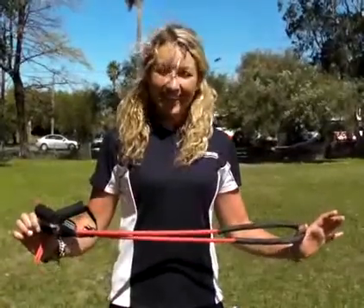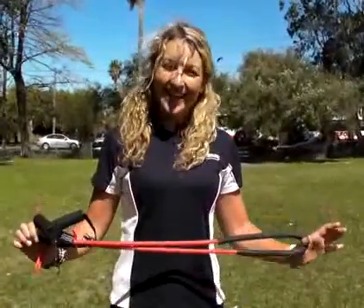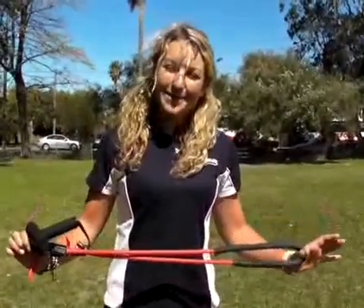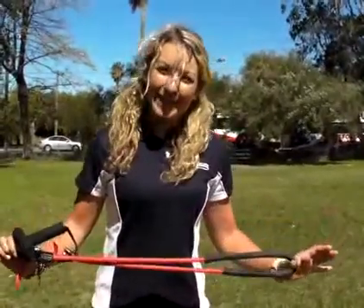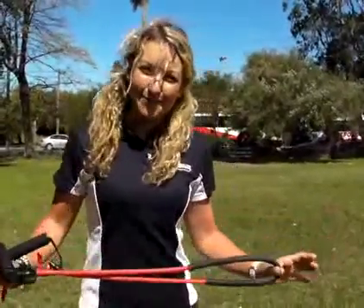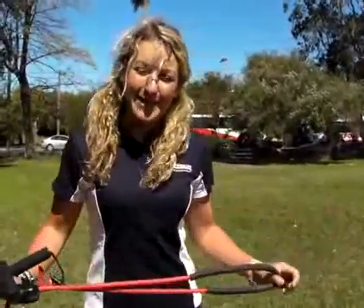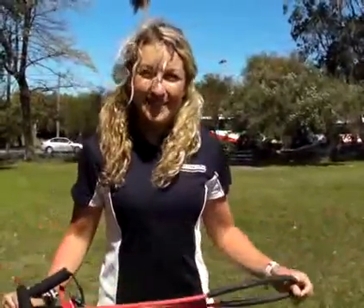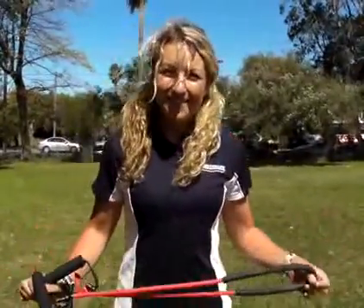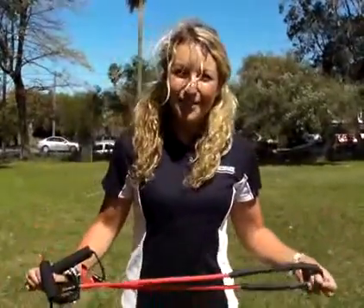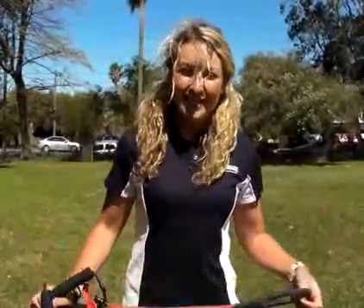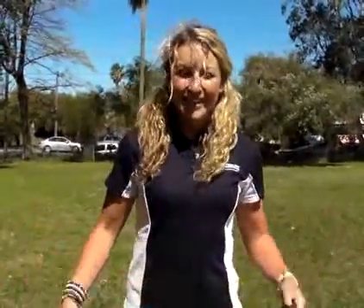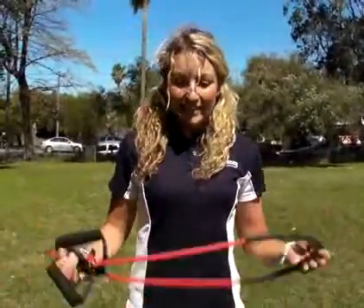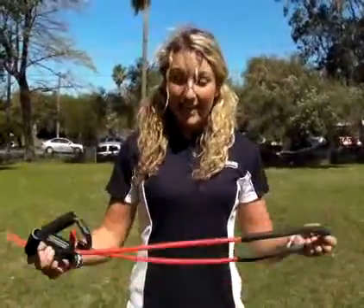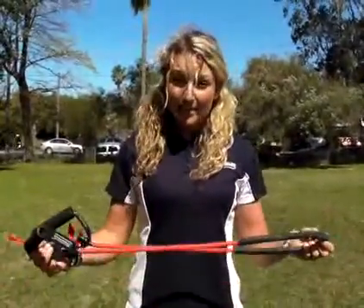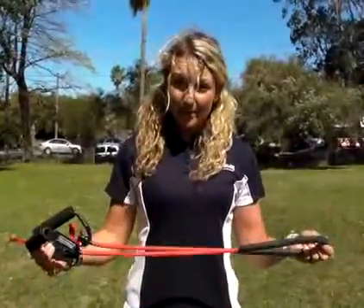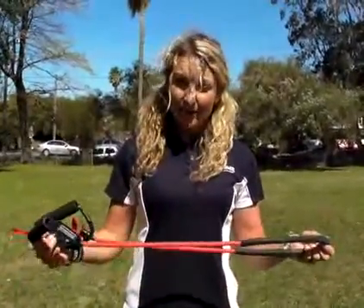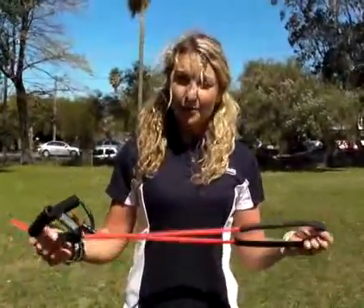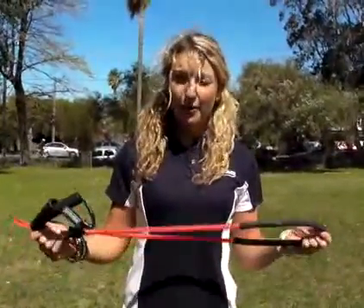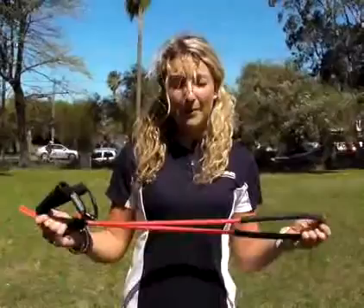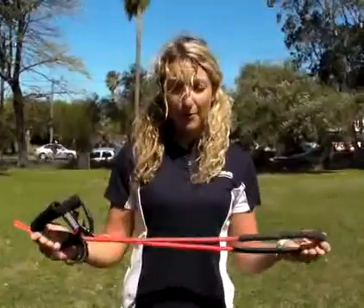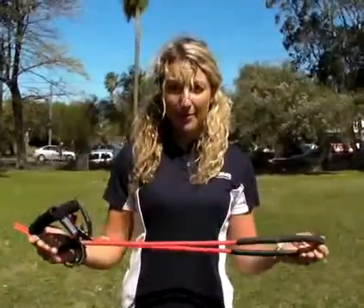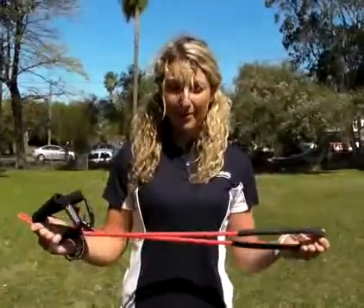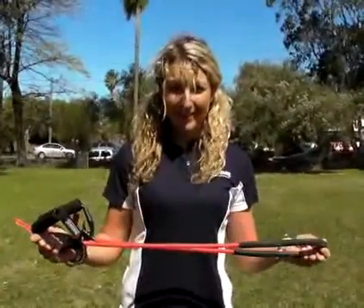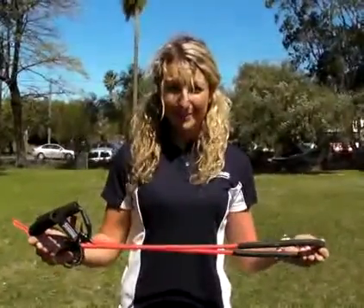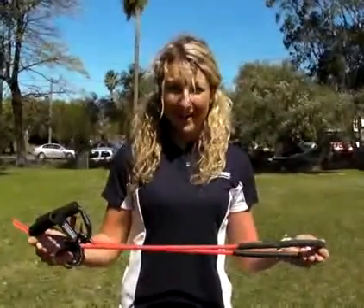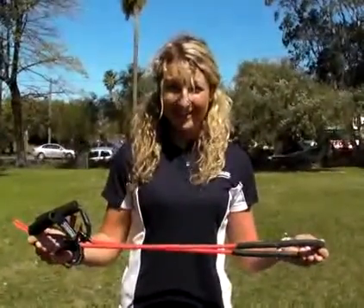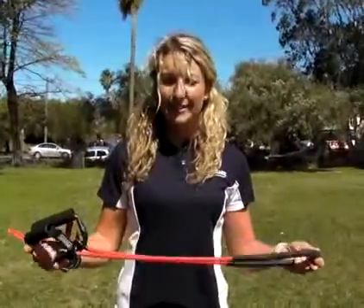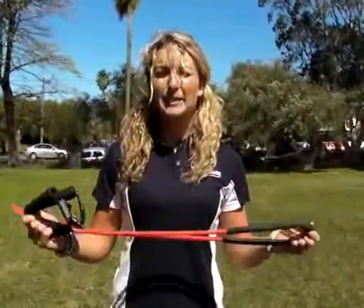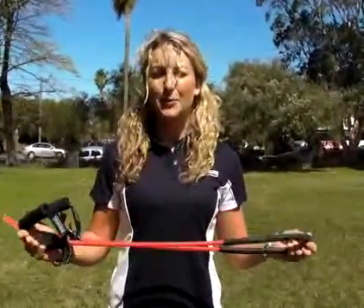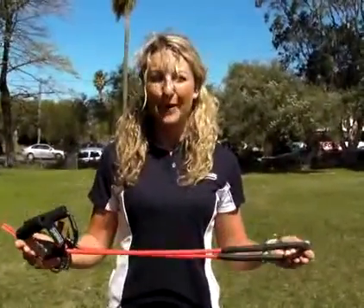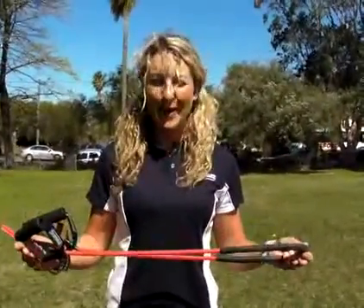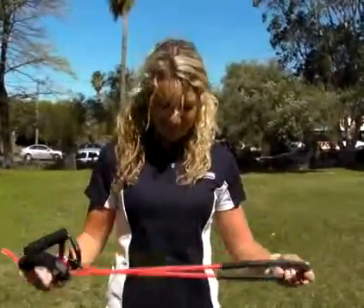G'day, I'm Millie from Step Into Life Coogee. Today I'm going to be running you through a little bit of work with the resistance band to get supermodel arms.